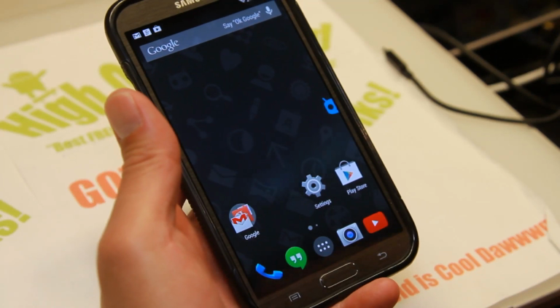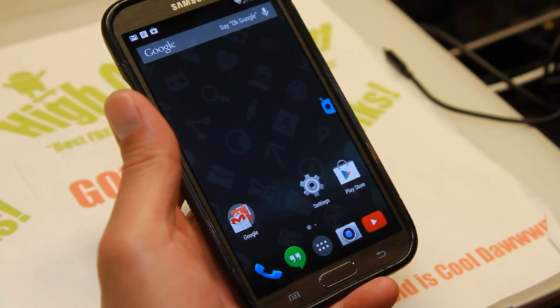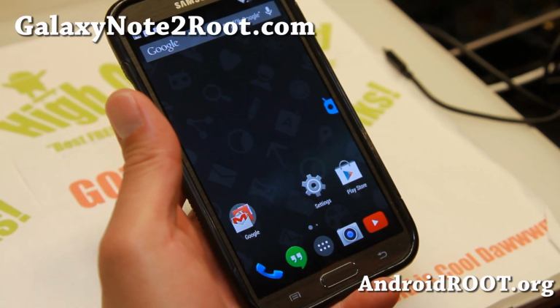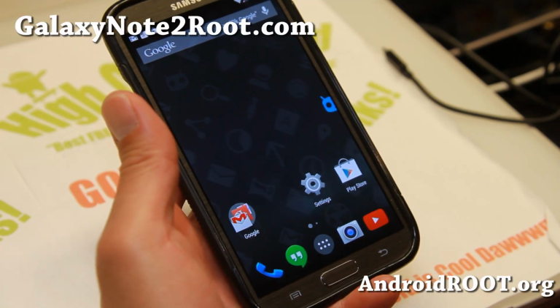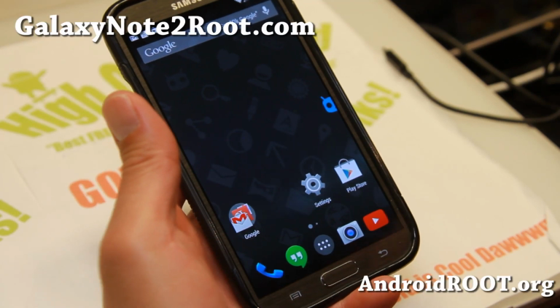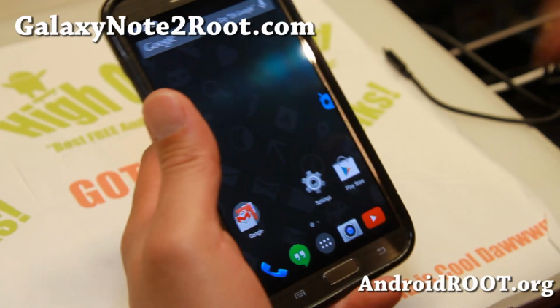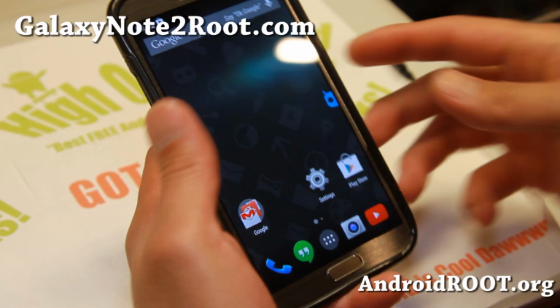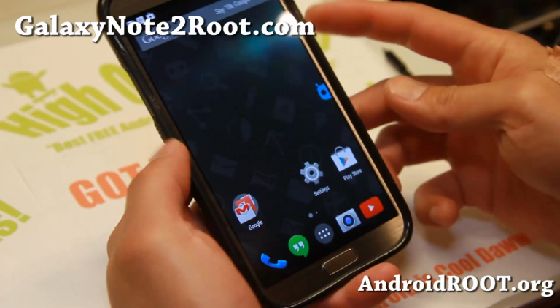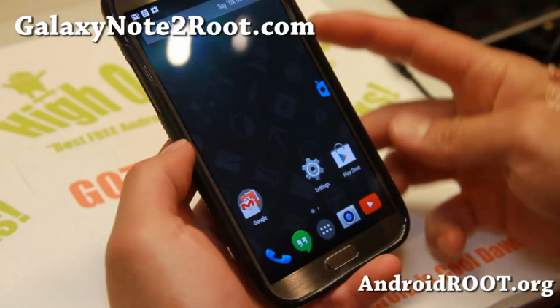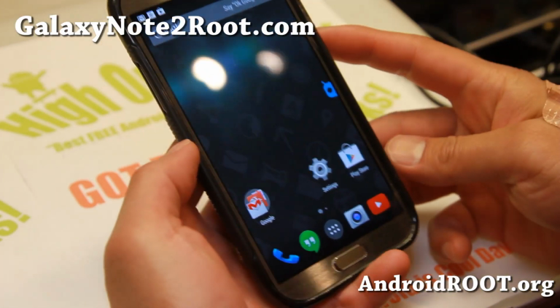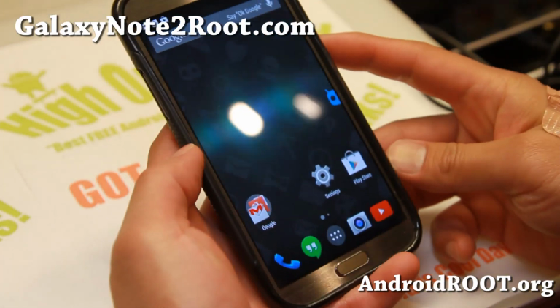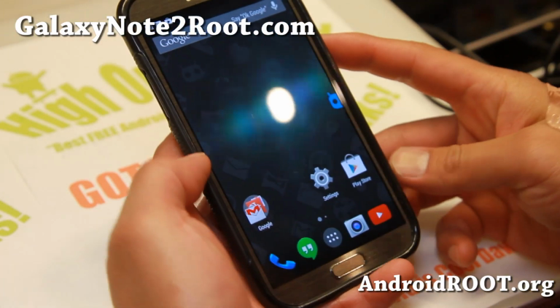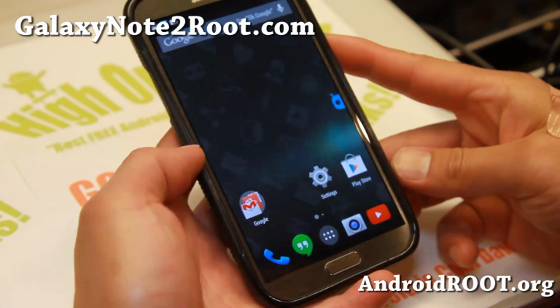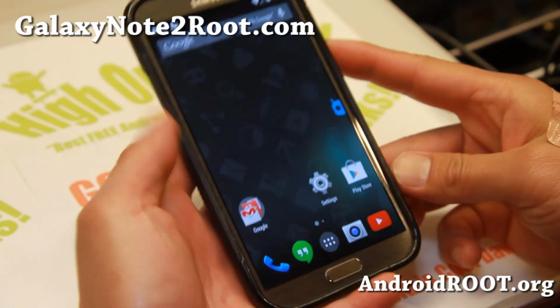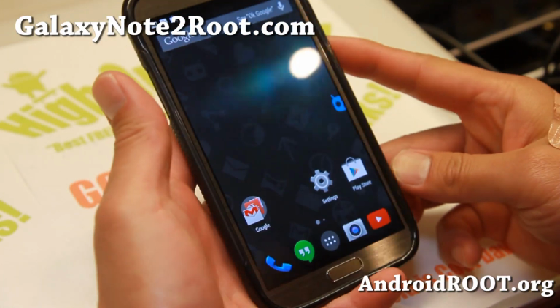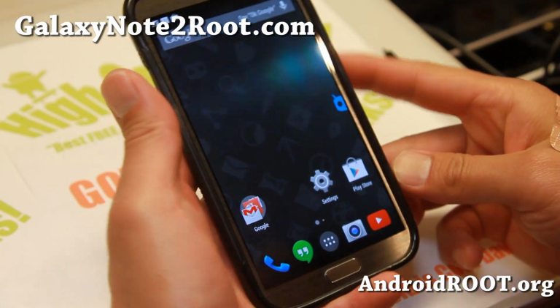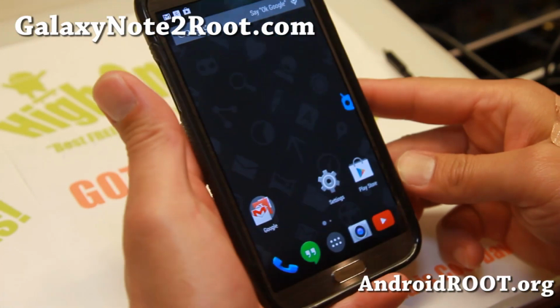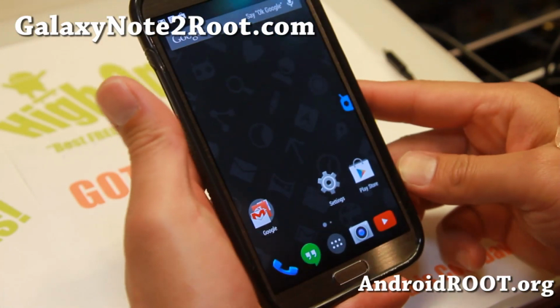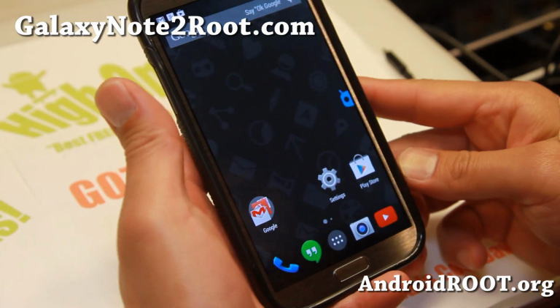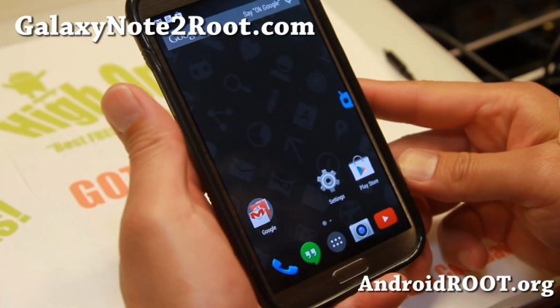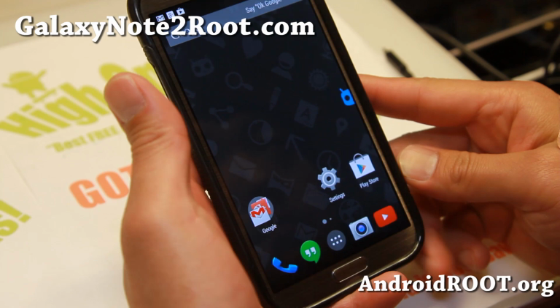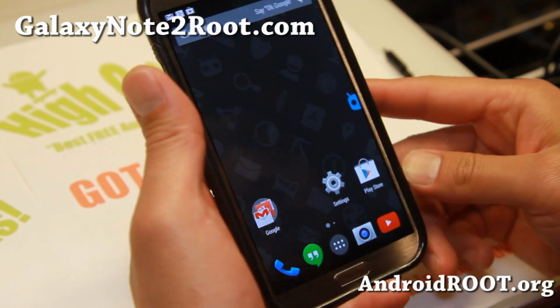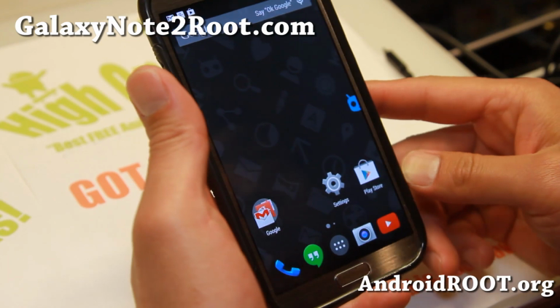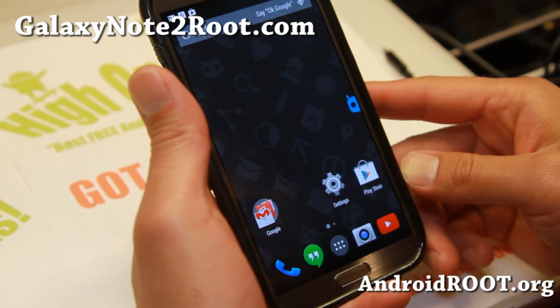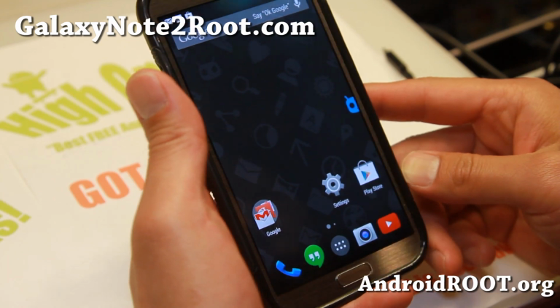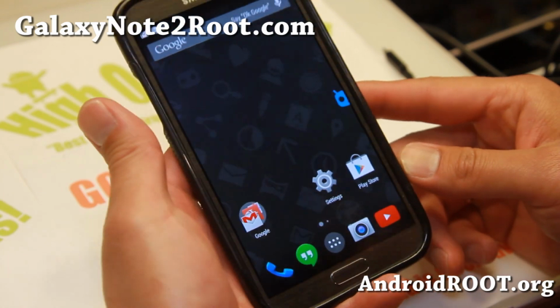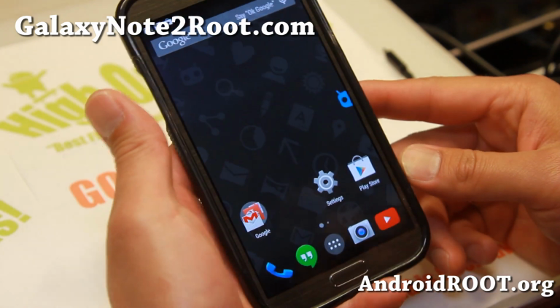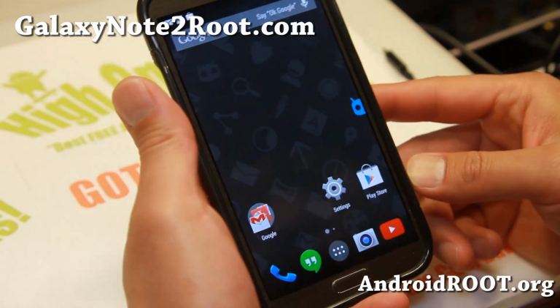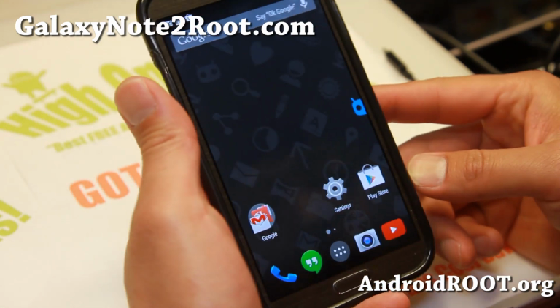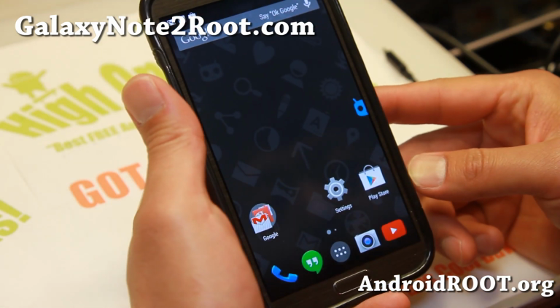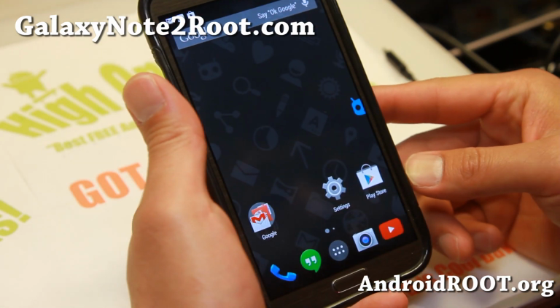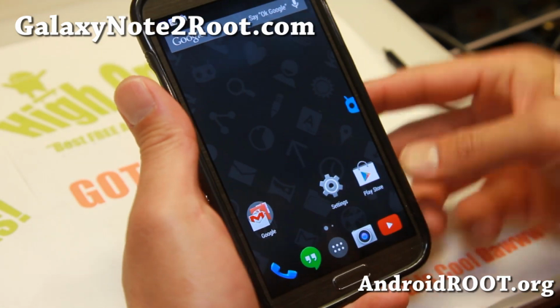Hi folks, Max from GalaxyNote2Root.com. I've got a quick update on CyanogenMod 11 Android 4.4 KitKat for the Note 2.